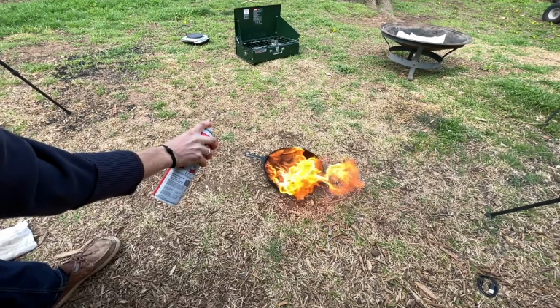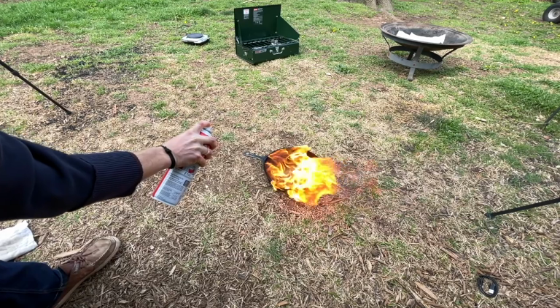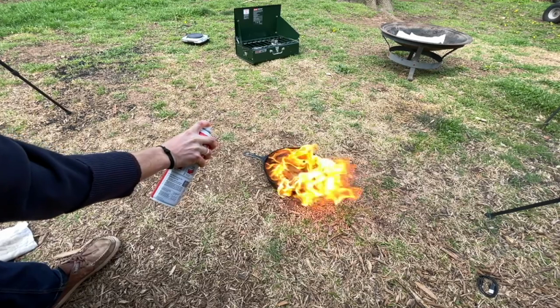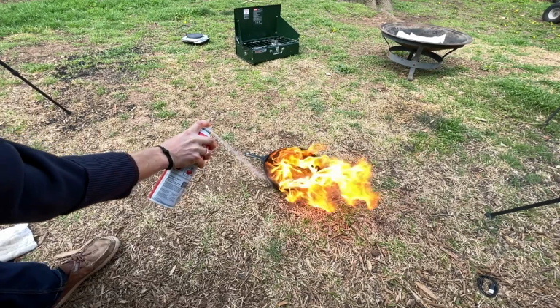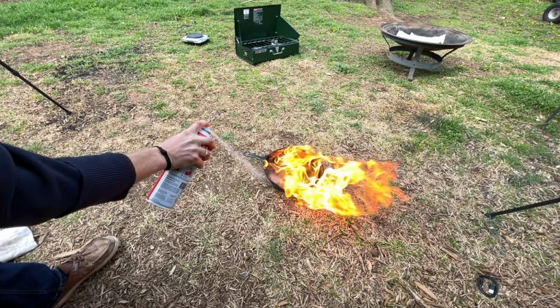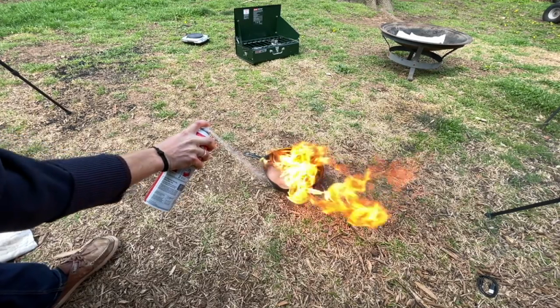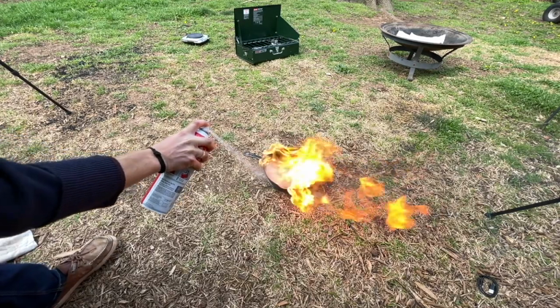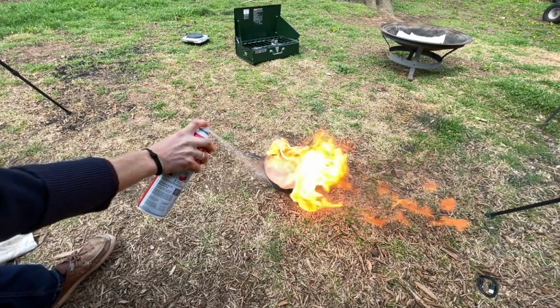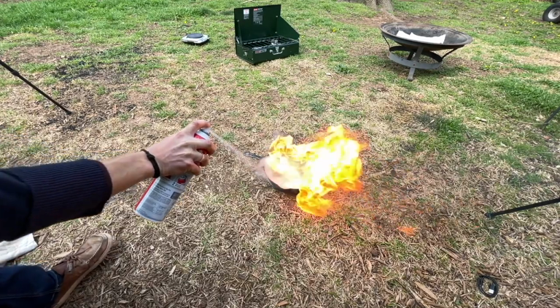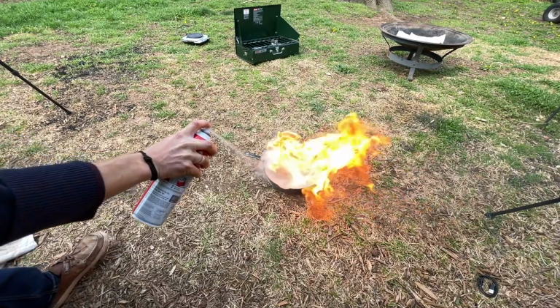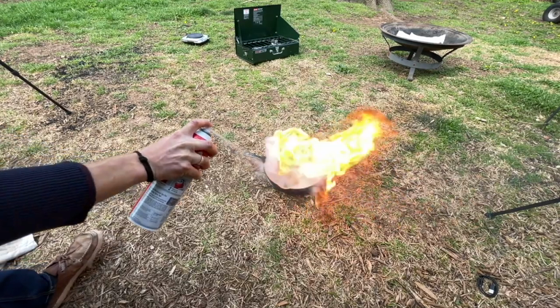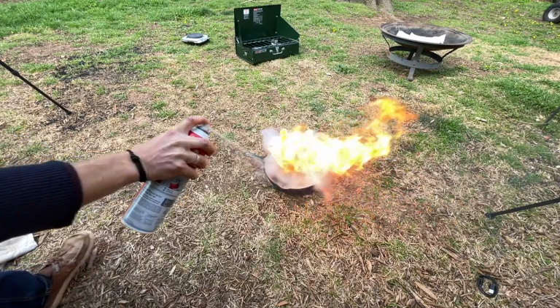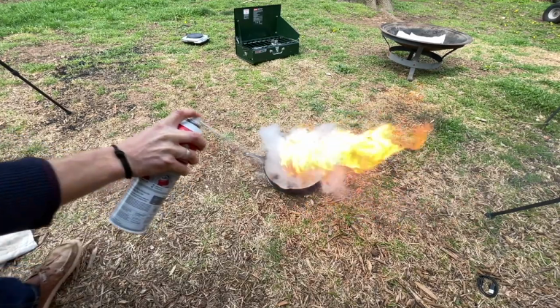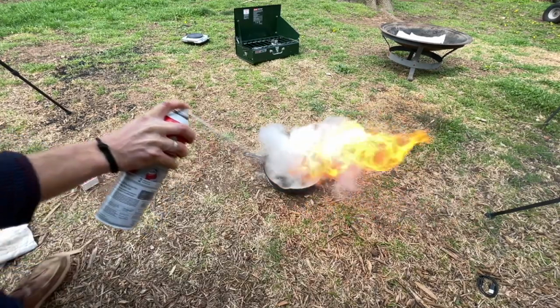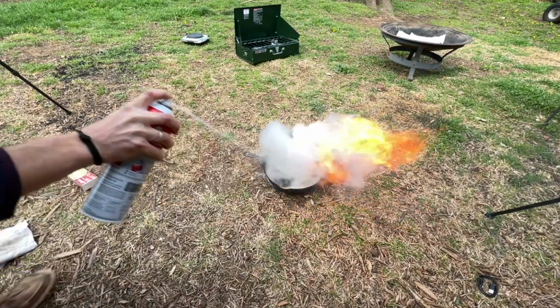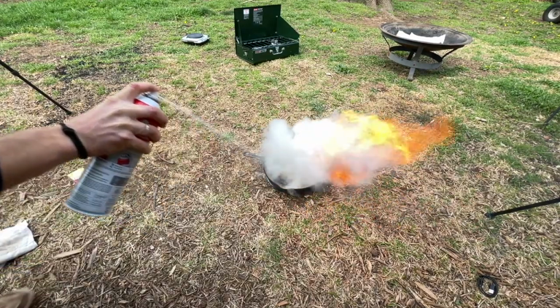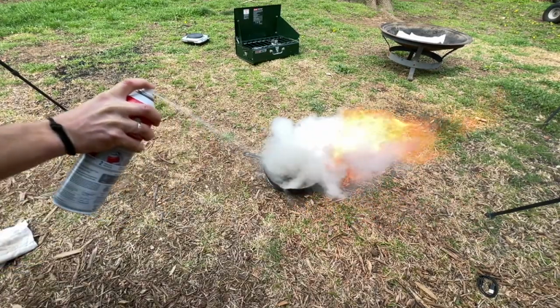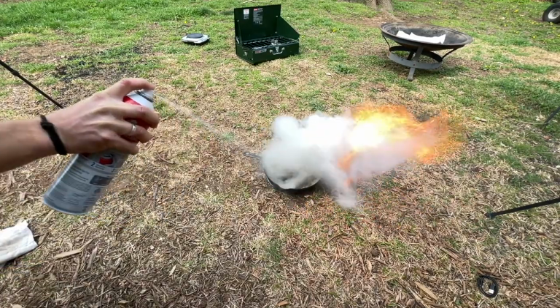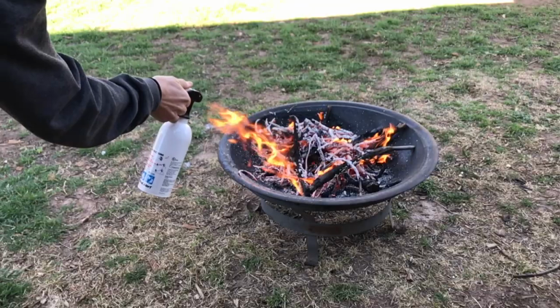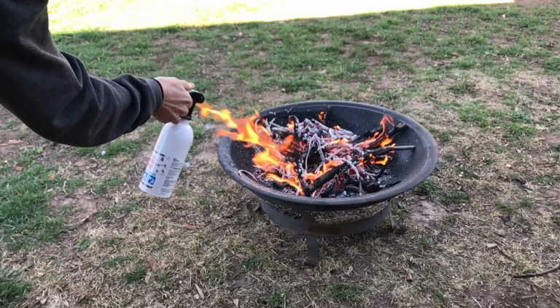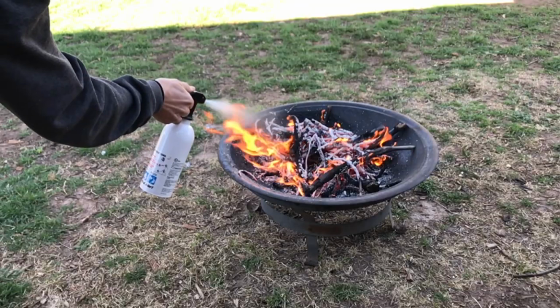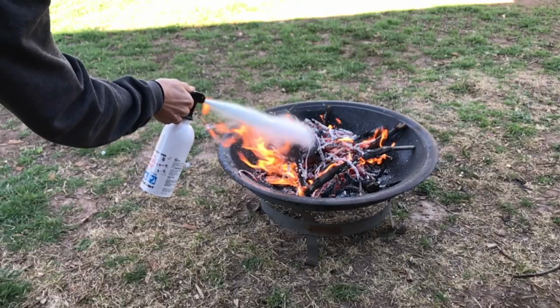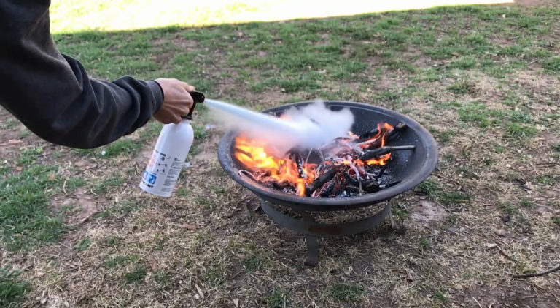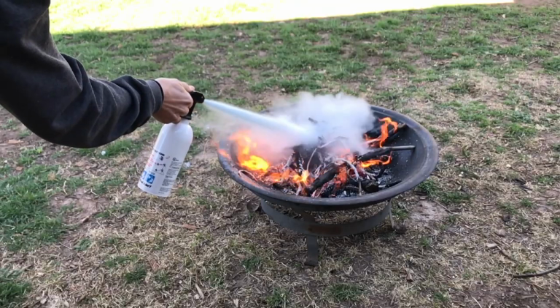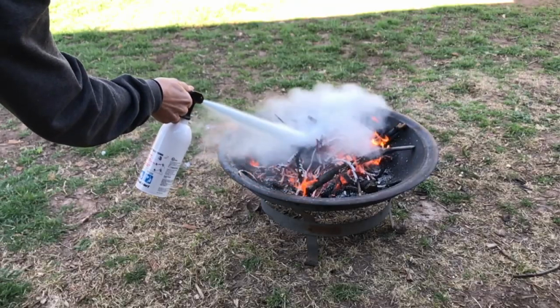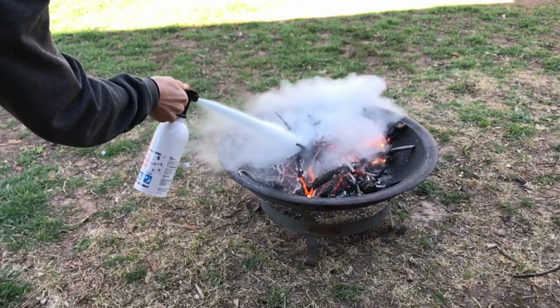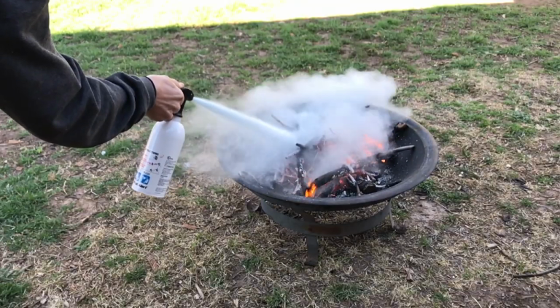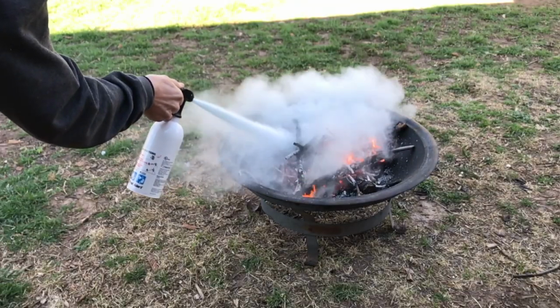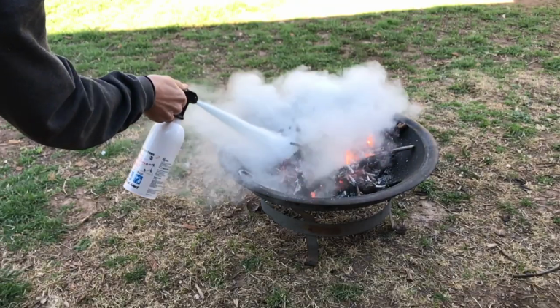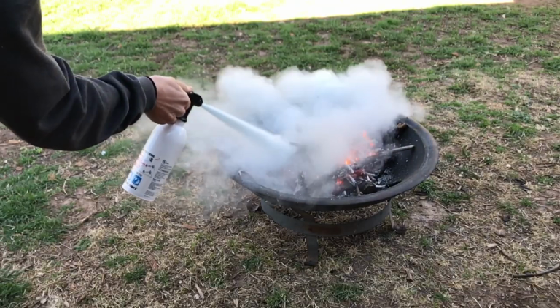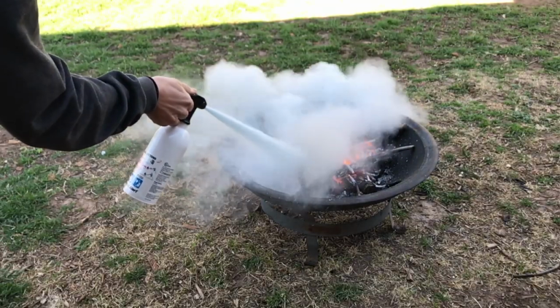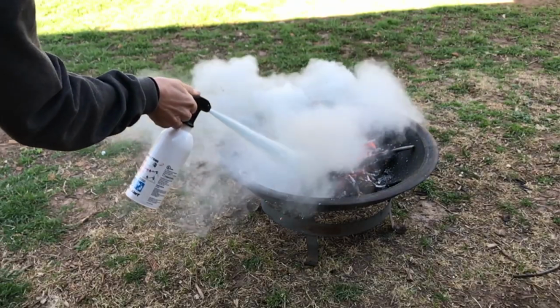If you have a unit, either one, that malfunctions and that's all you have, you're up a creek.